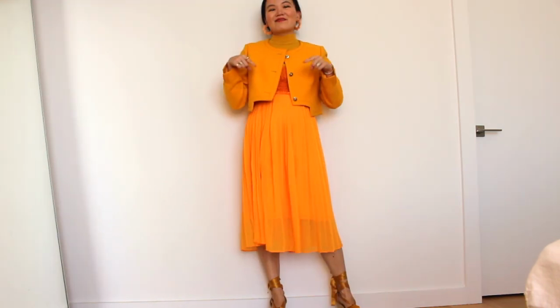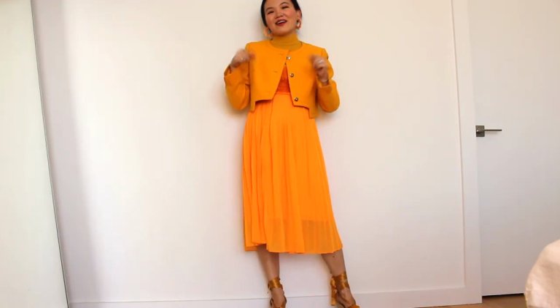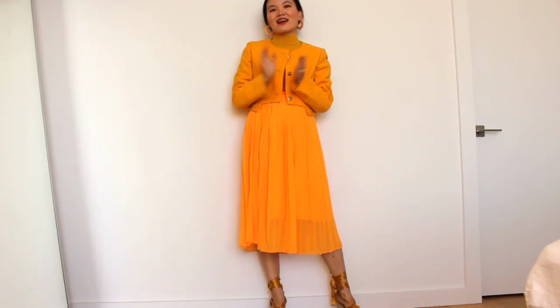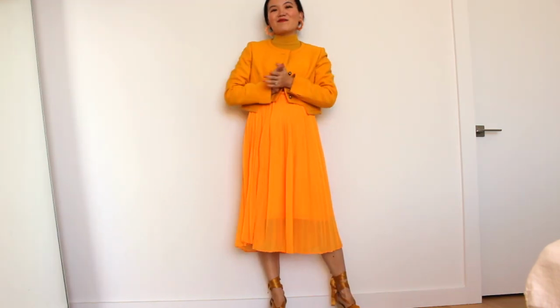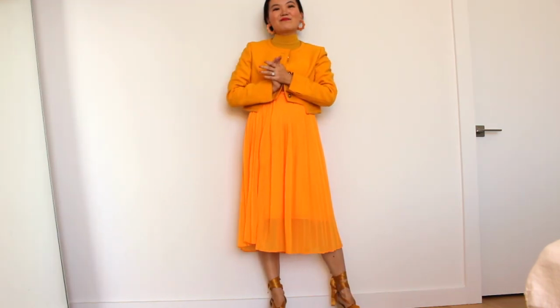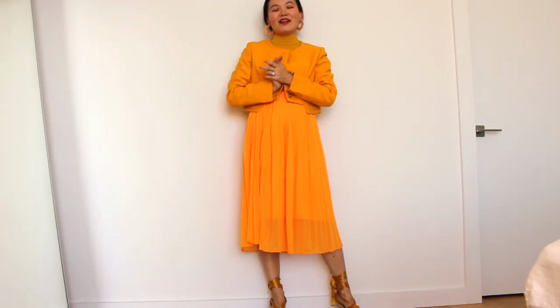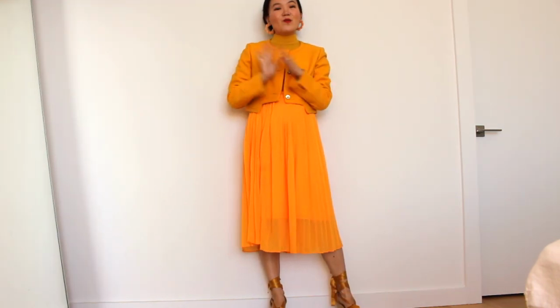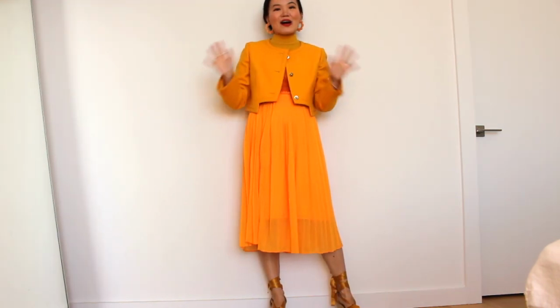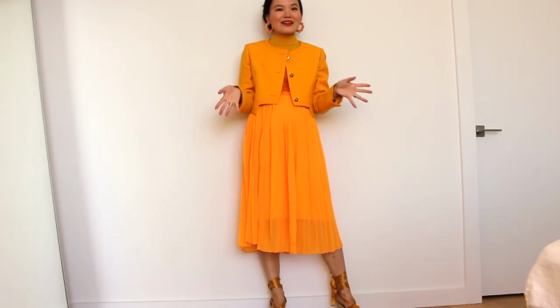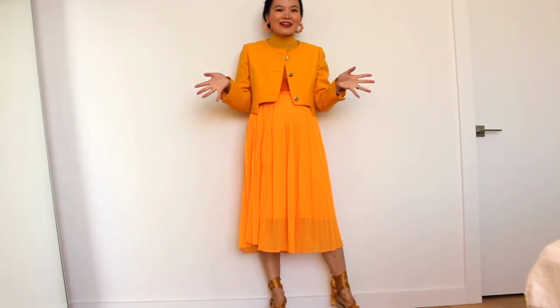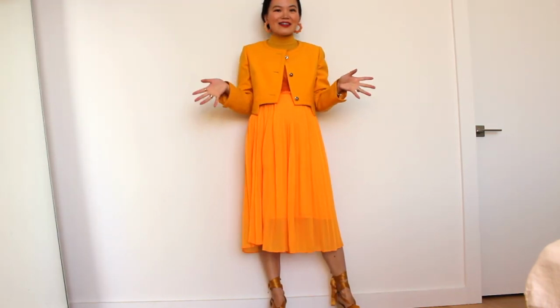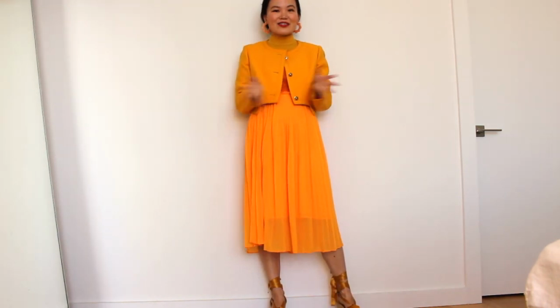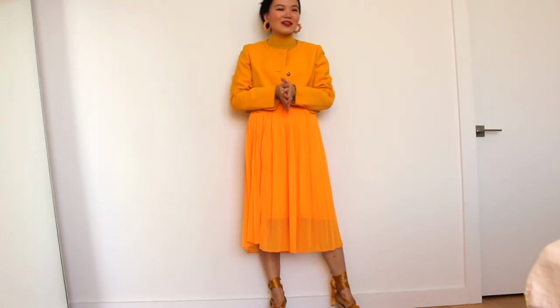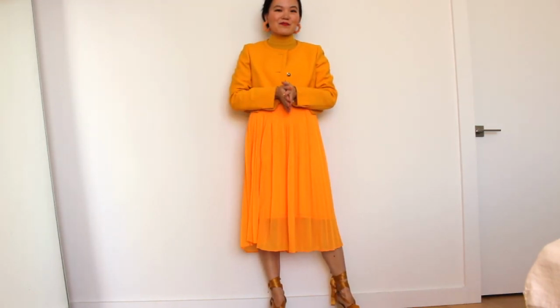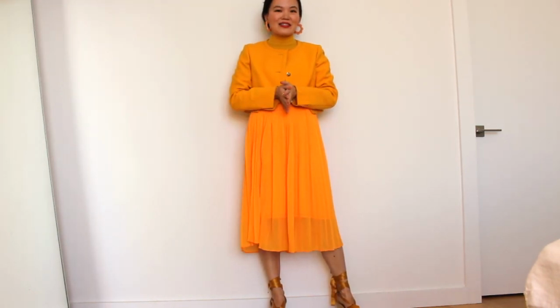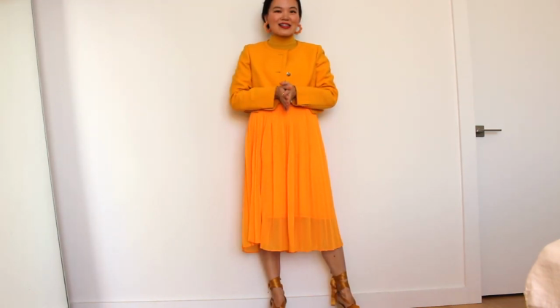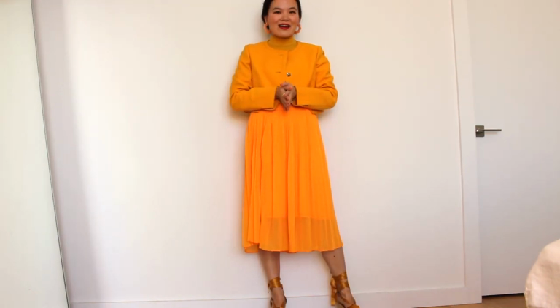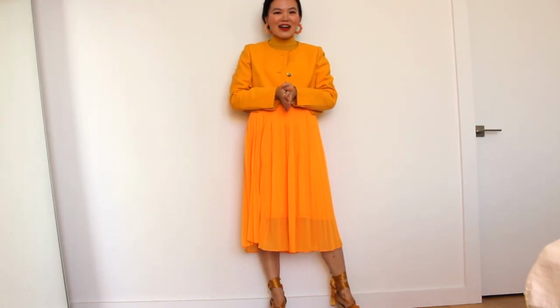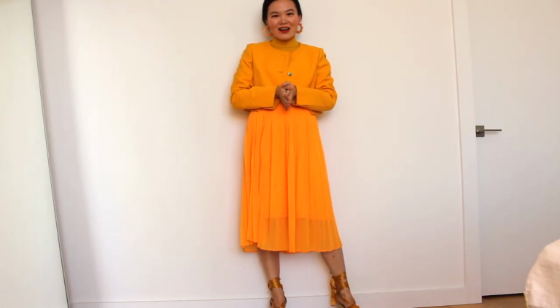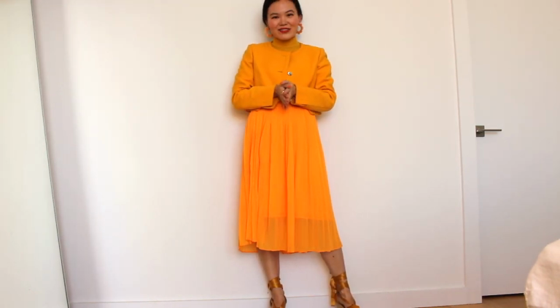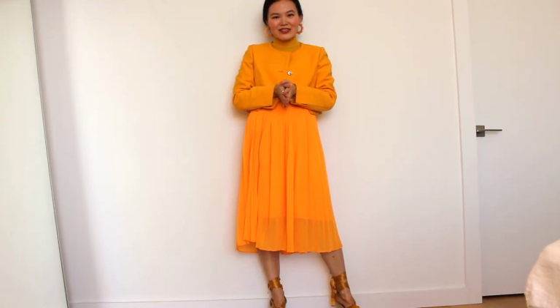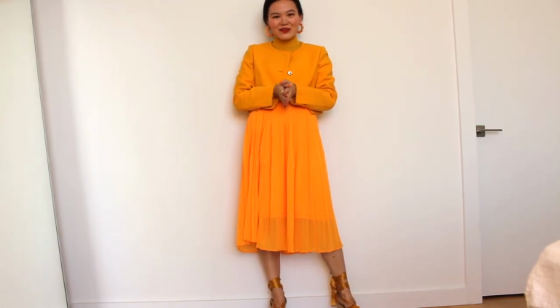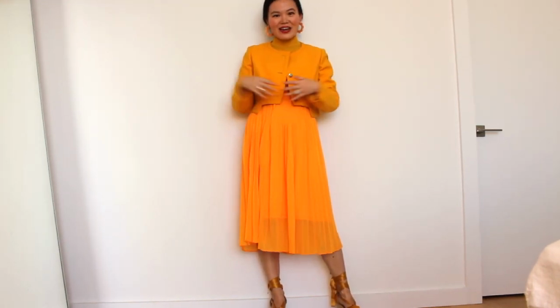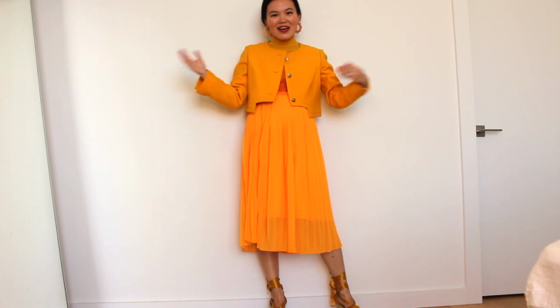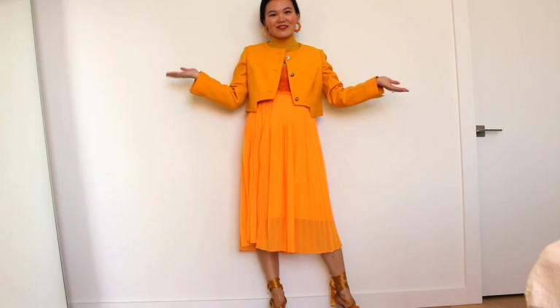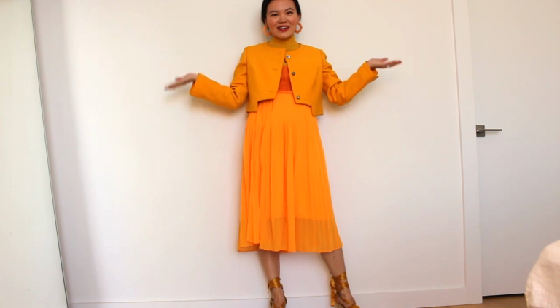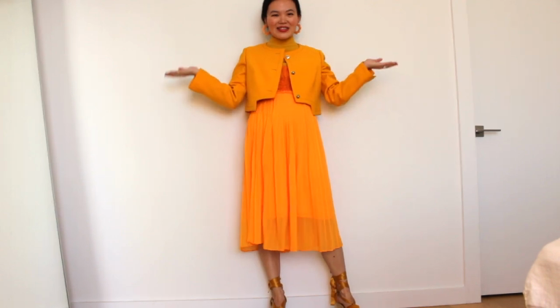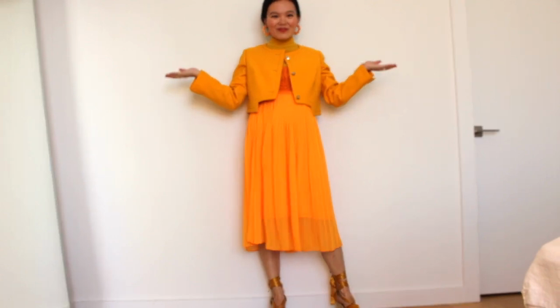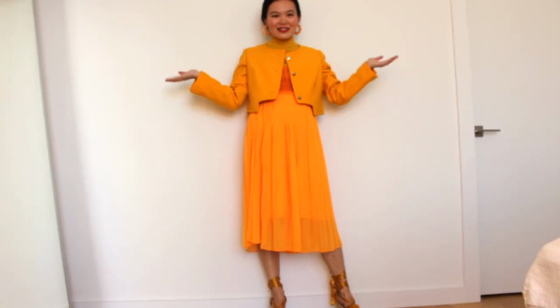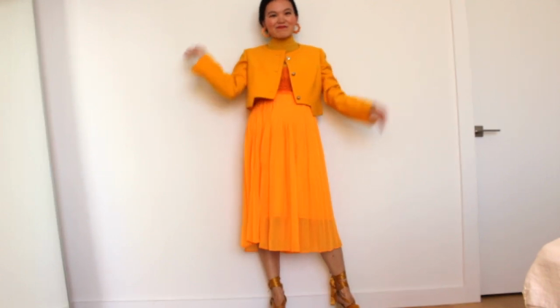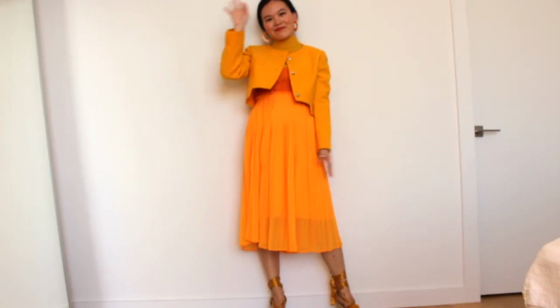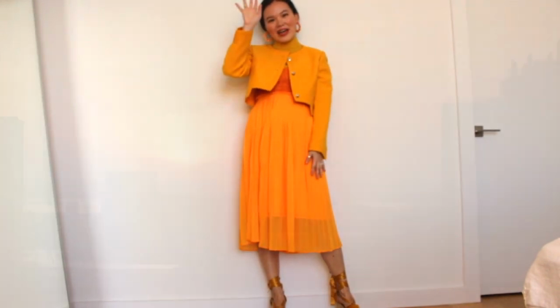Let me know in the comments below what other colors you would like me to style, and I will see you in one of these ones. Bye!